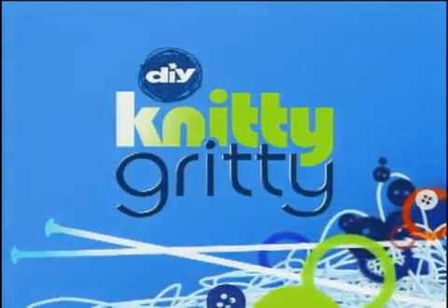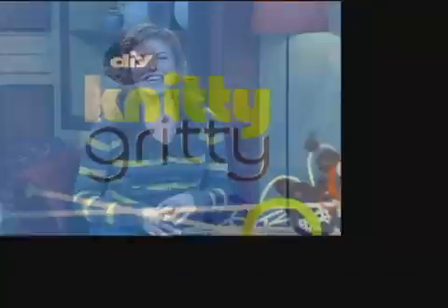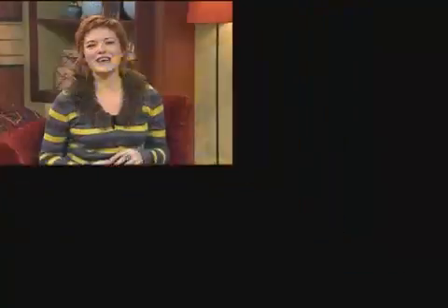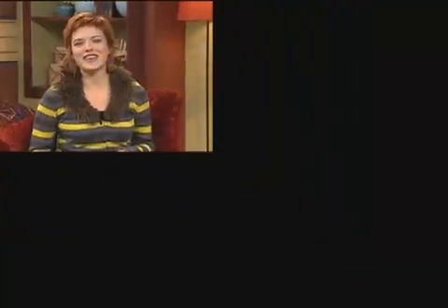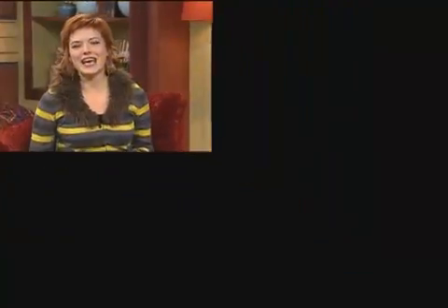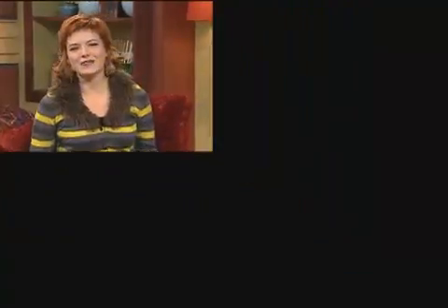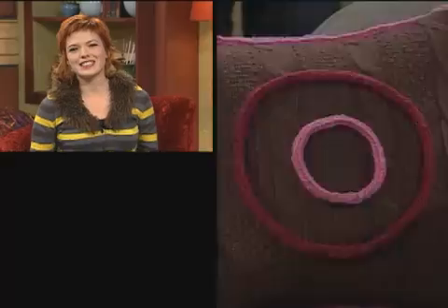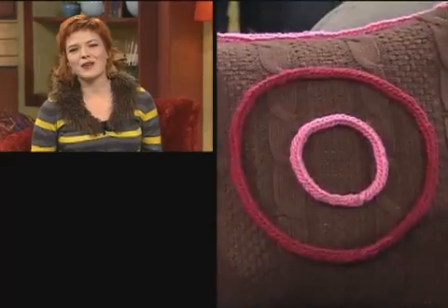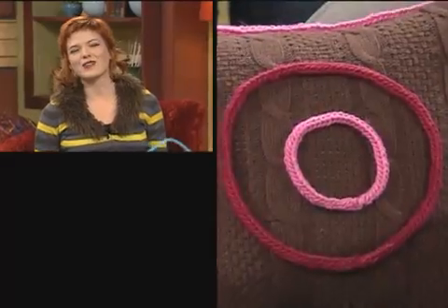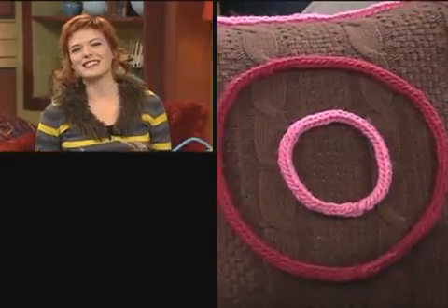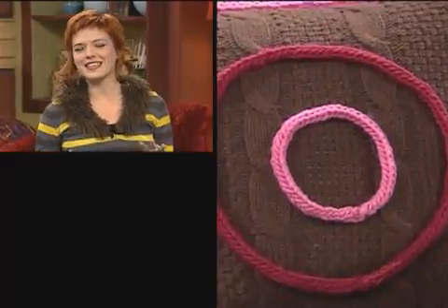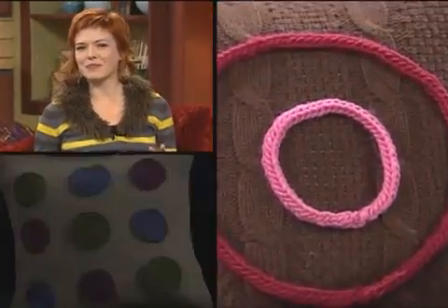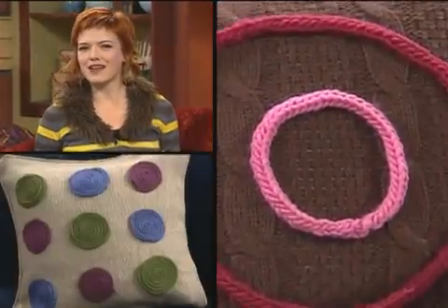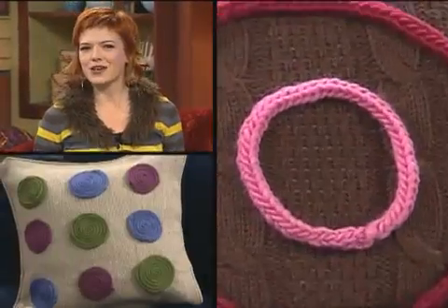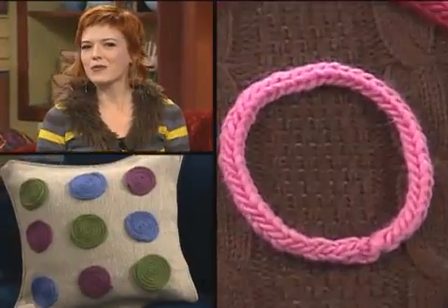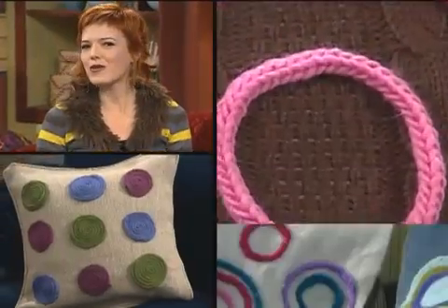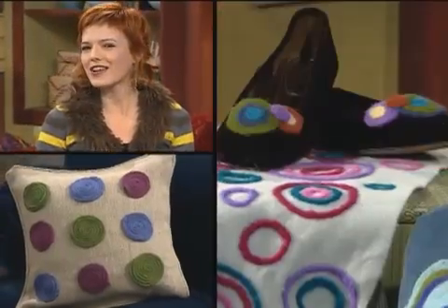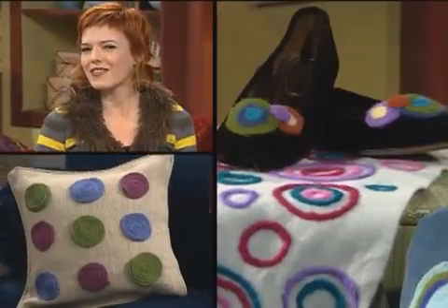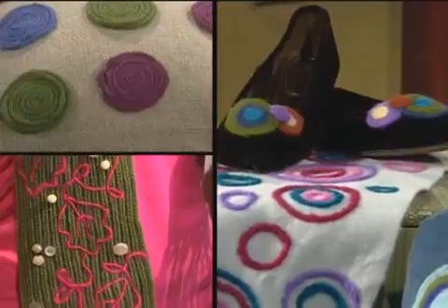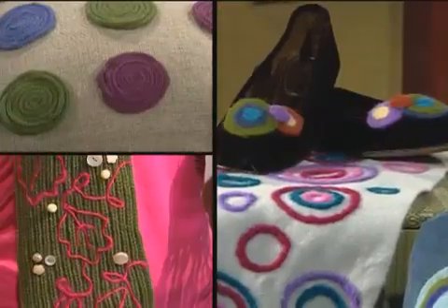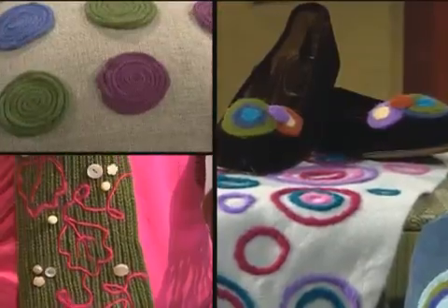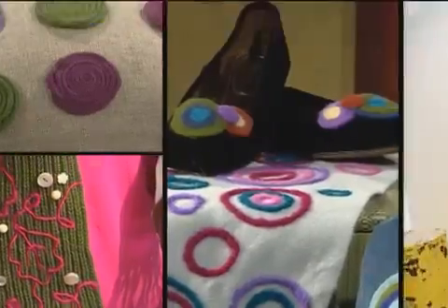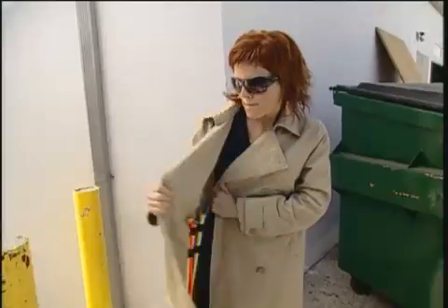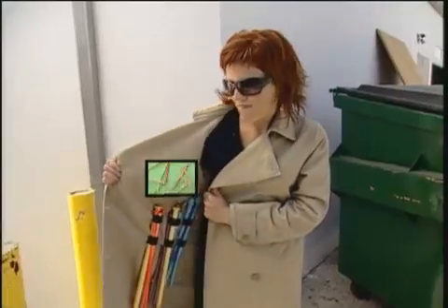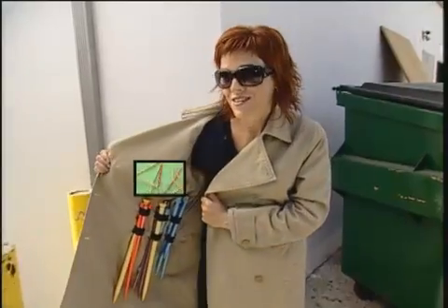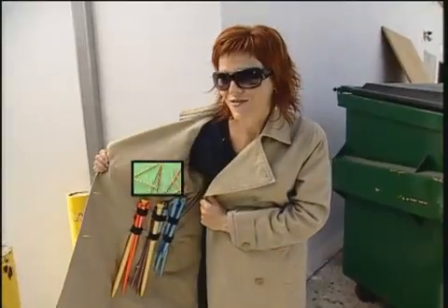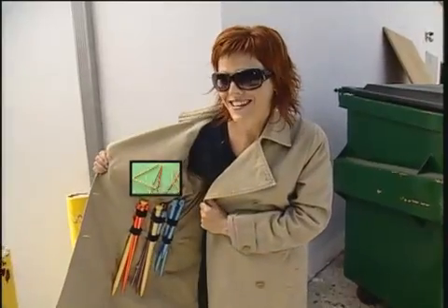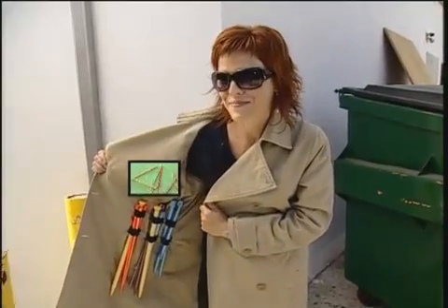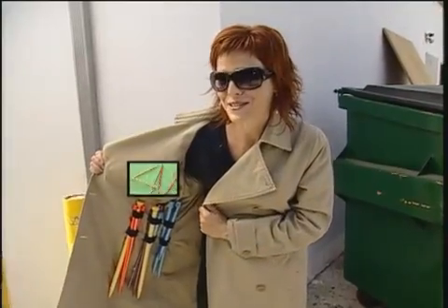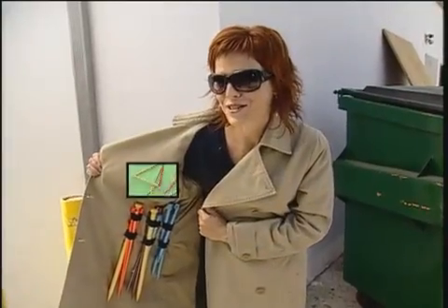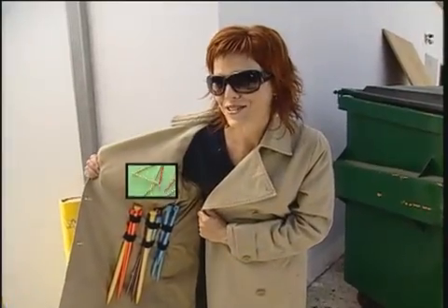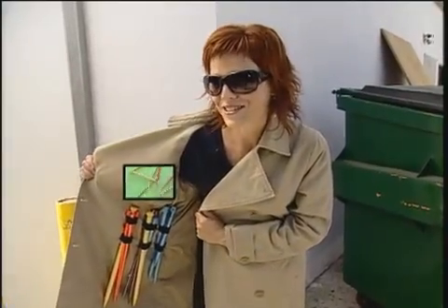Hey, I'm Vicki Howell. Today we are seeing spots with a polka dot theme. Have I got something to show you.